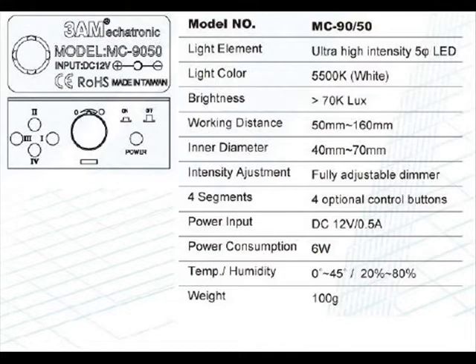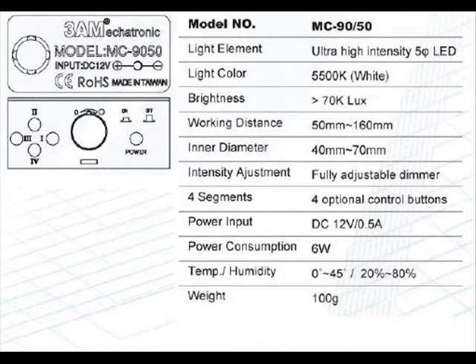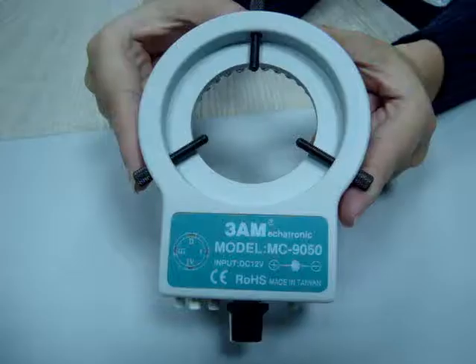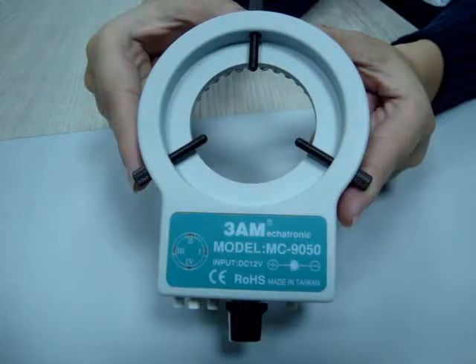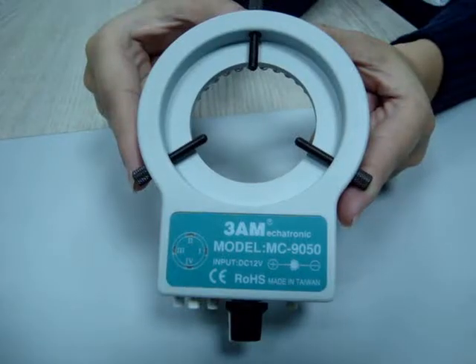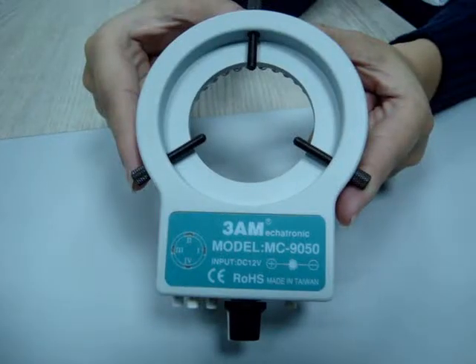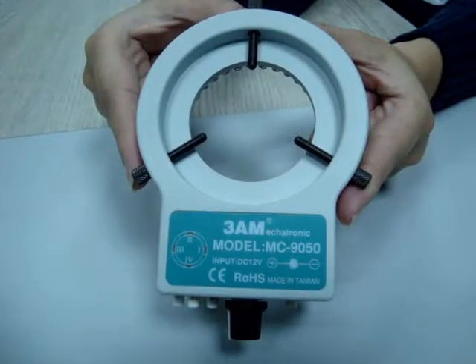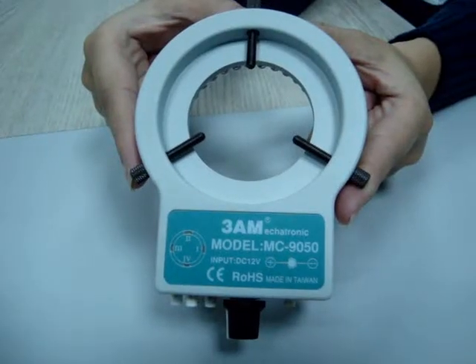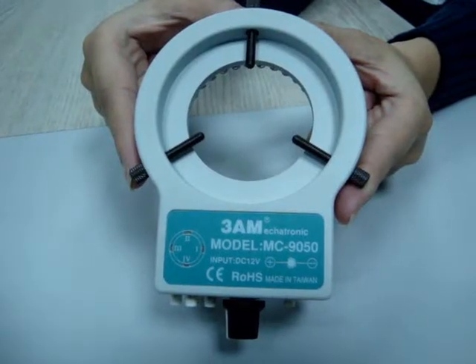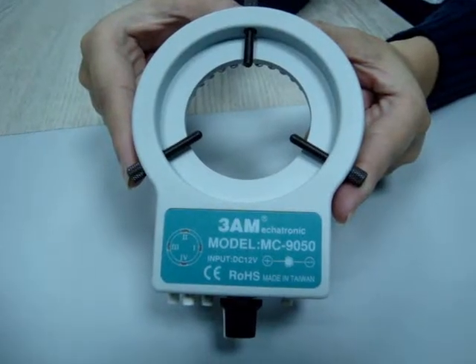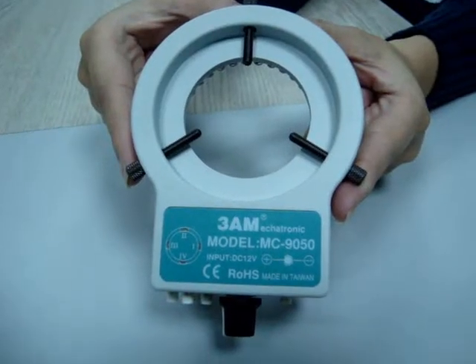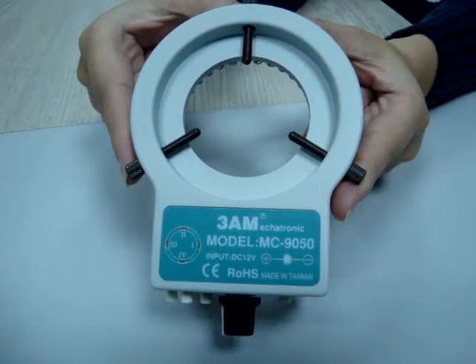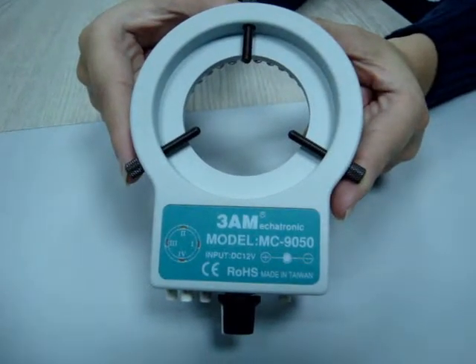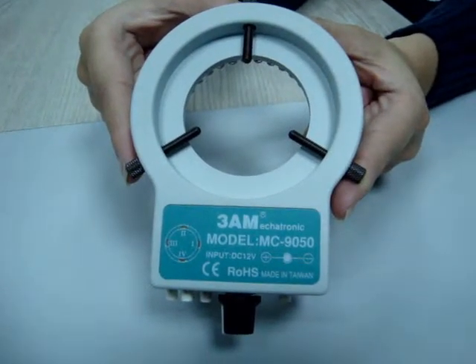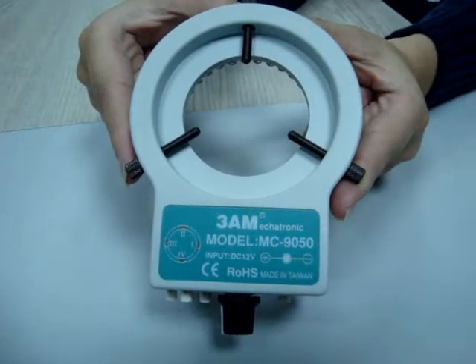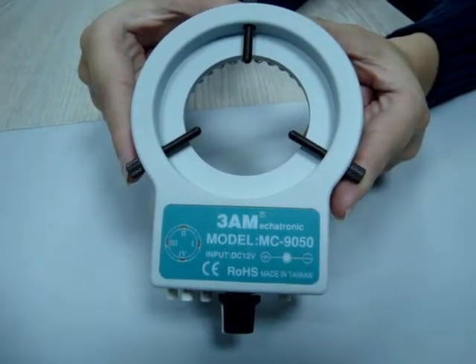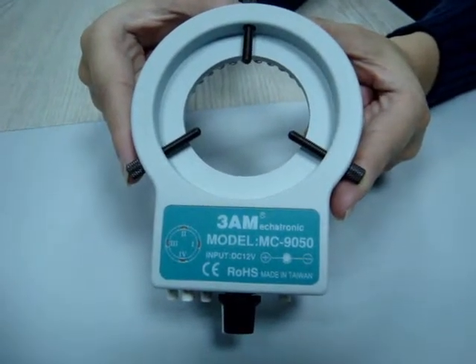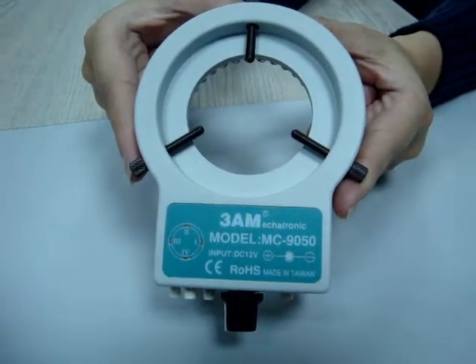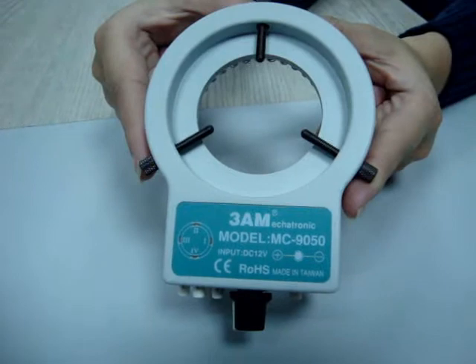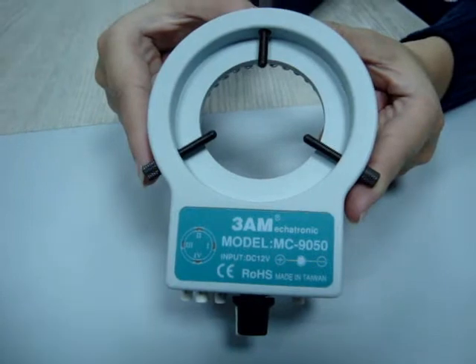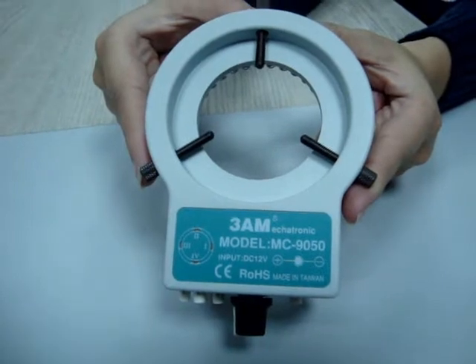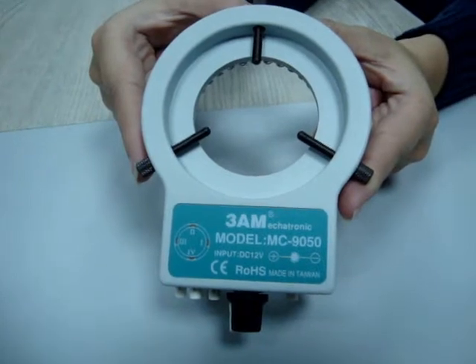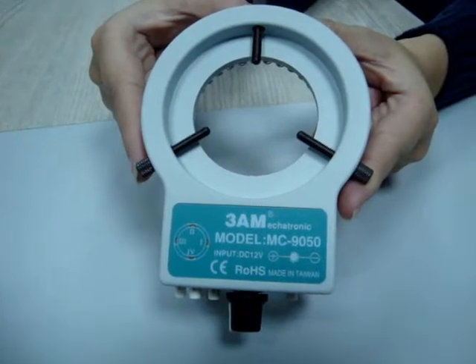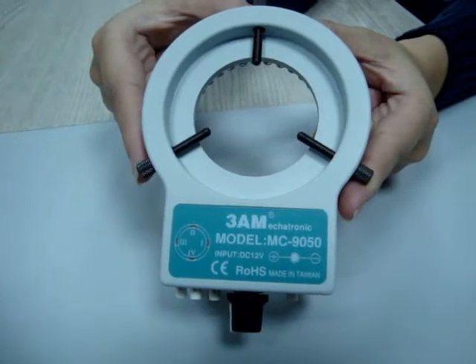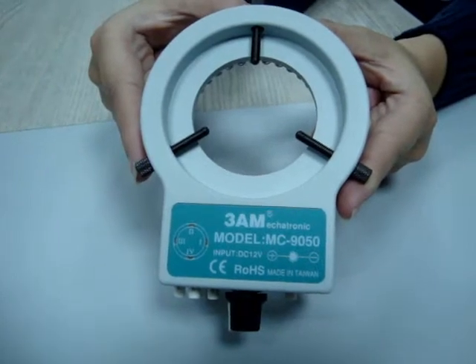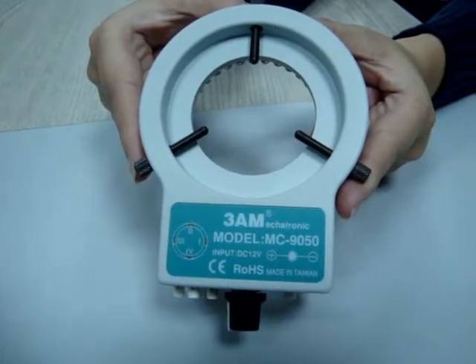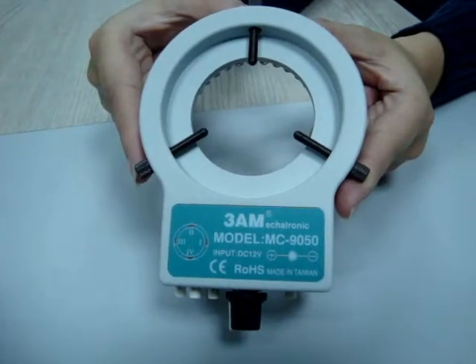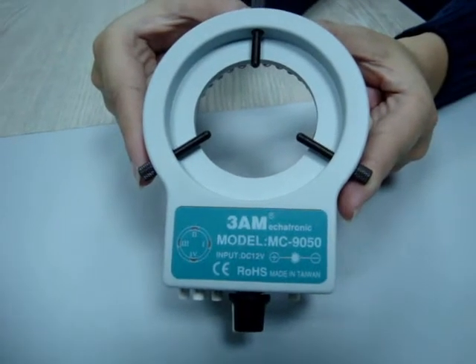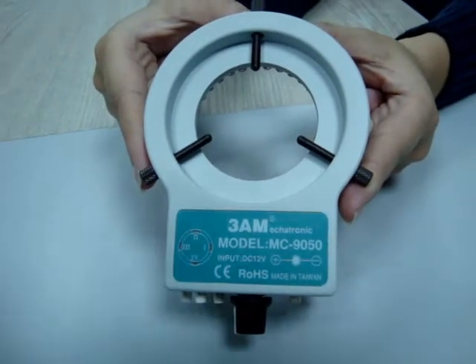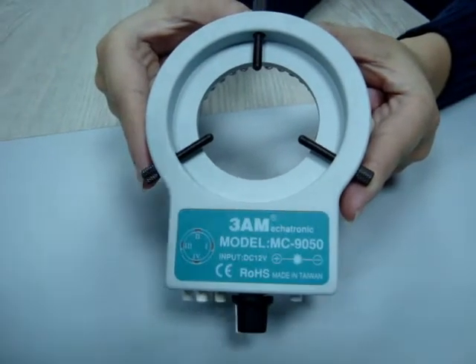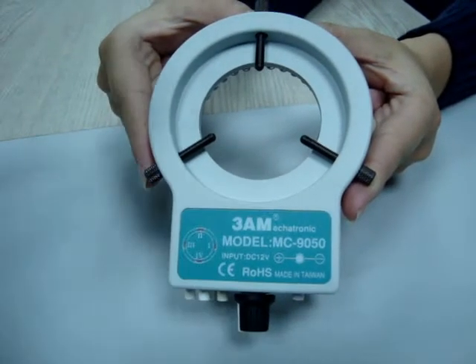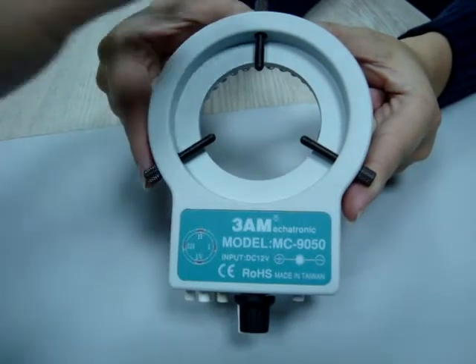This is a coloring light for microscopes. It is small but it is easy to use.